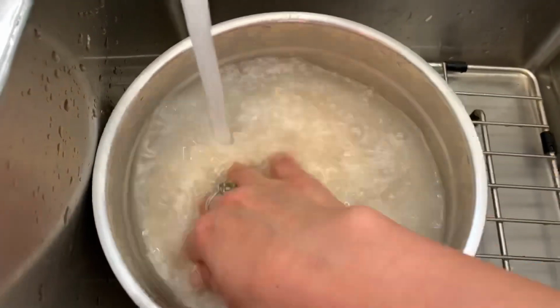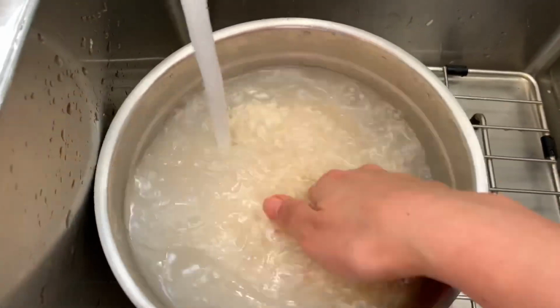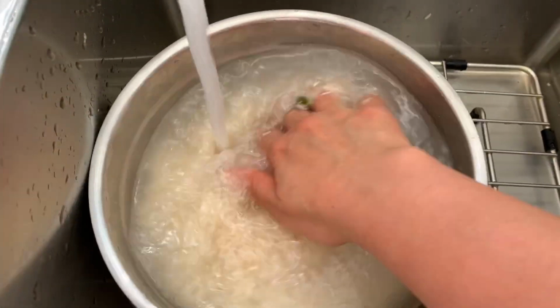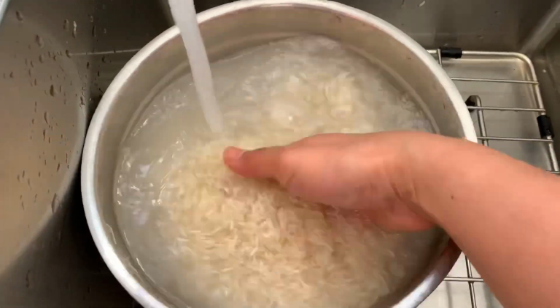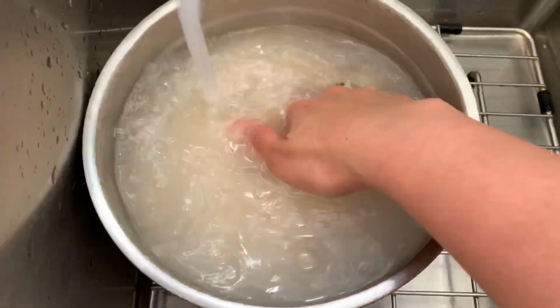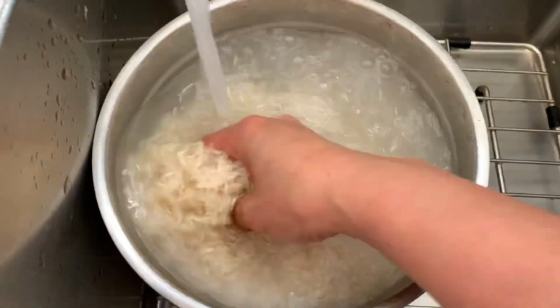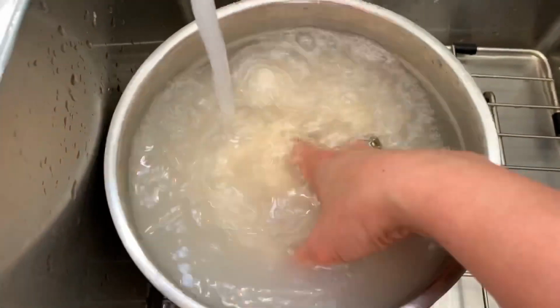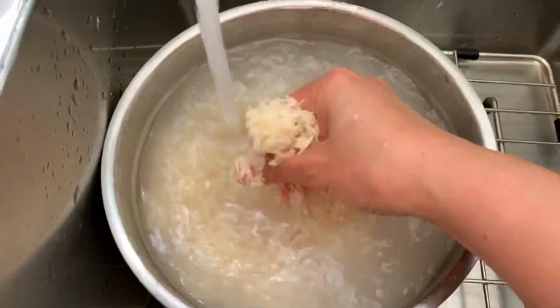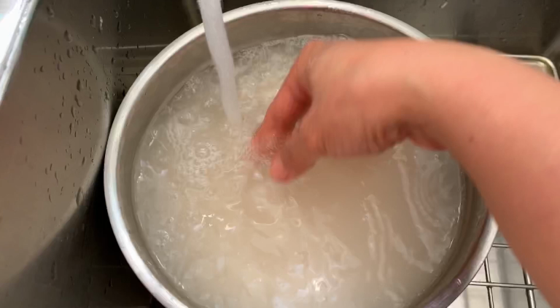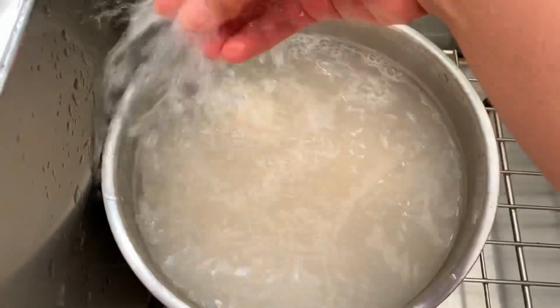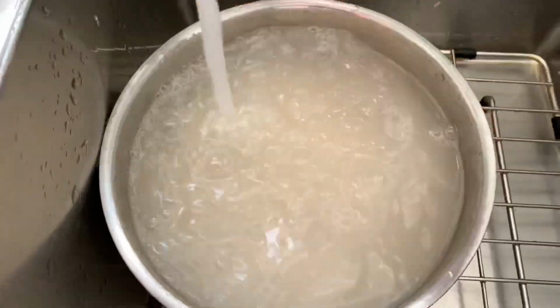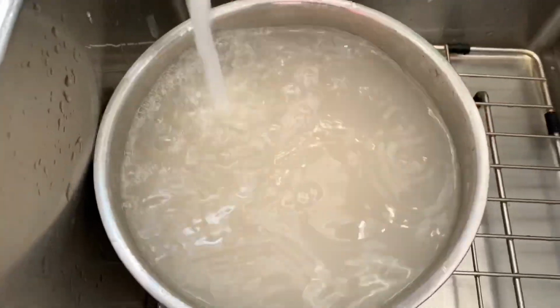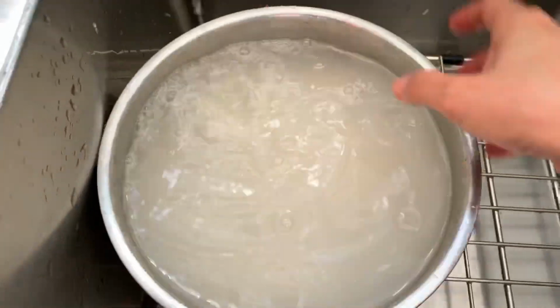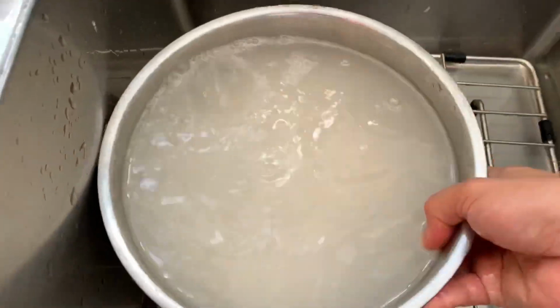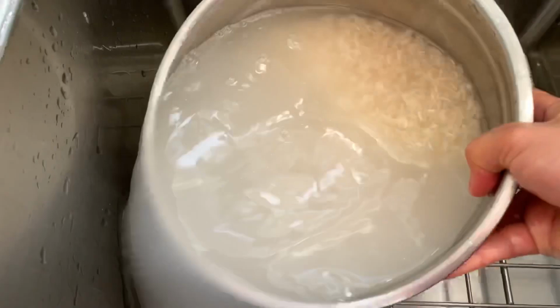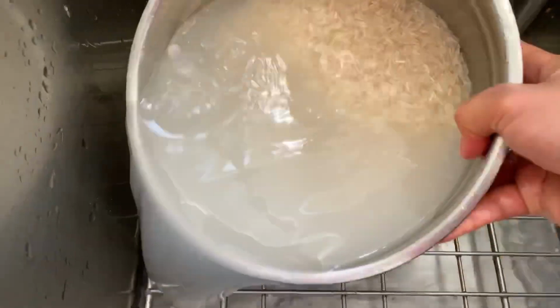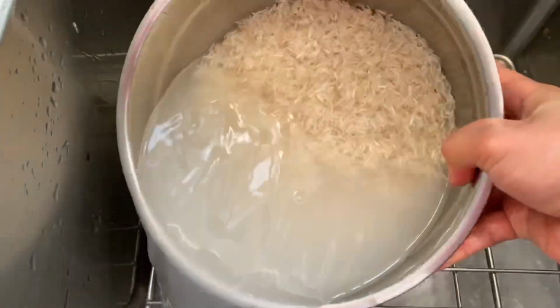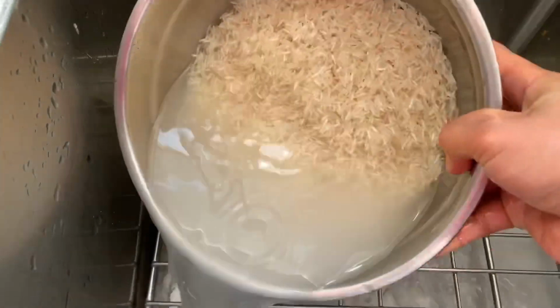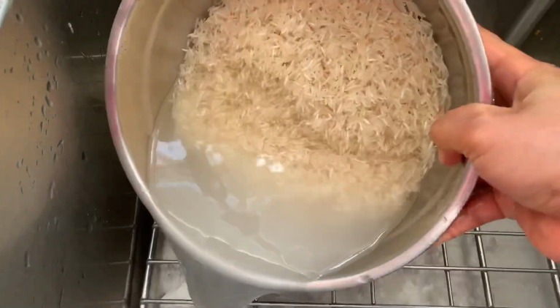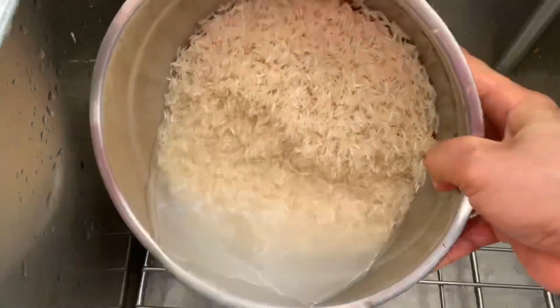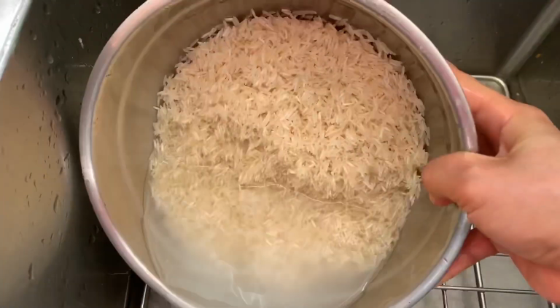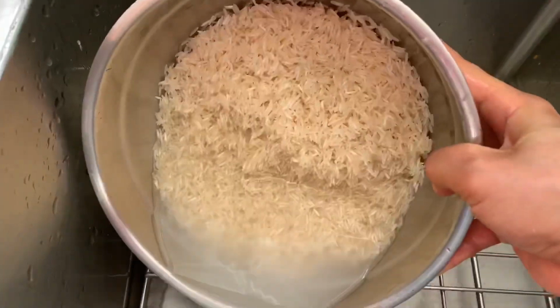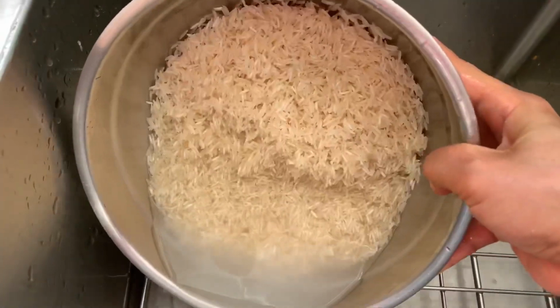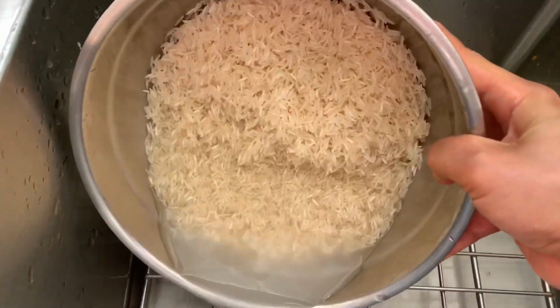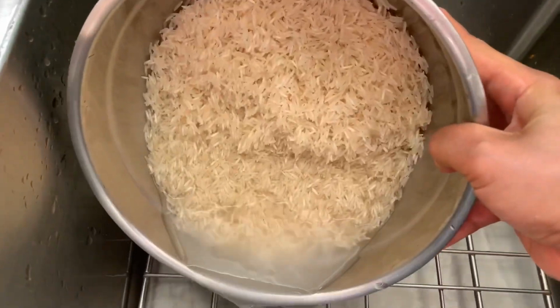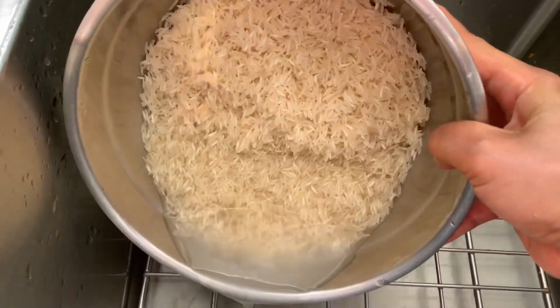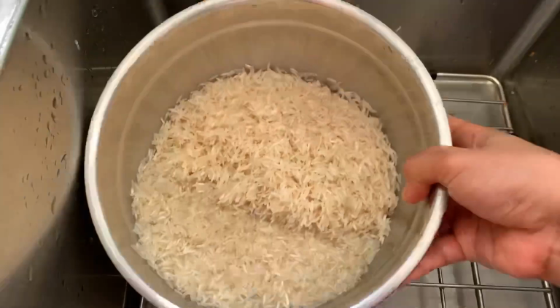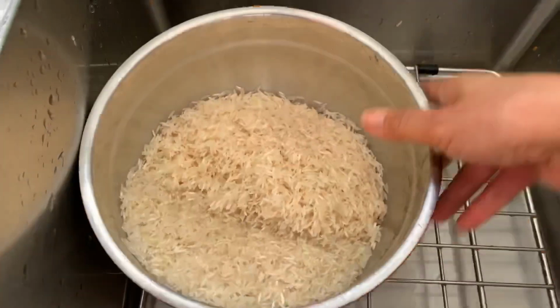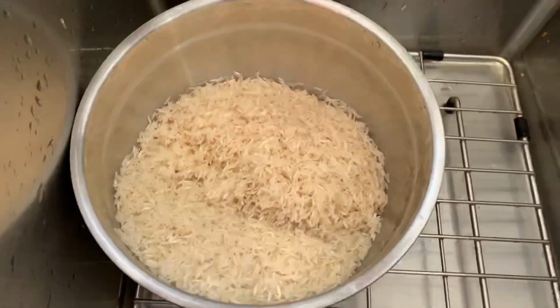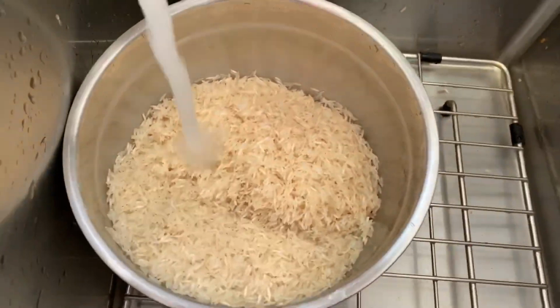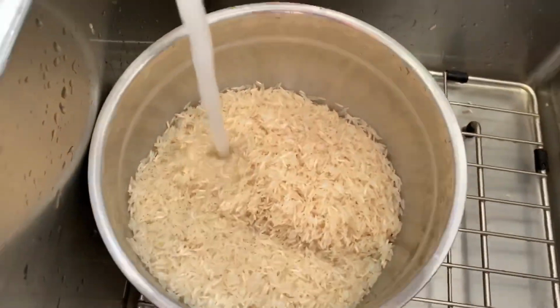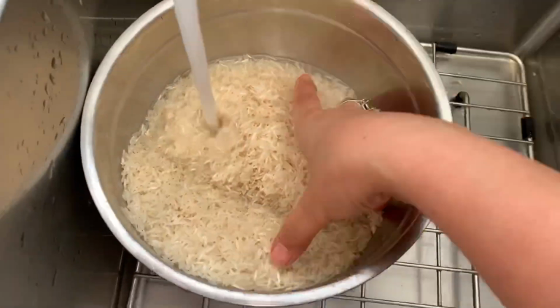While the meat is cooking, rinse the rice until the water runs clear, then drain and set aside.